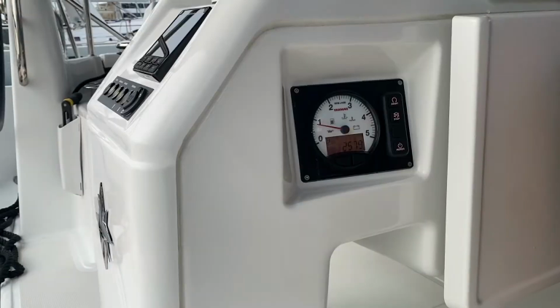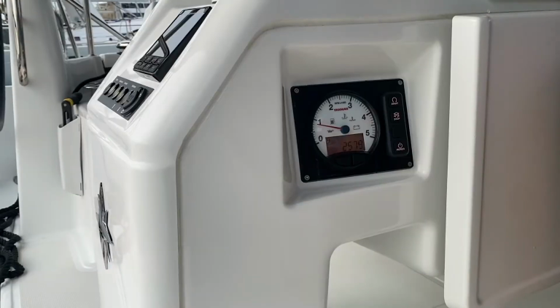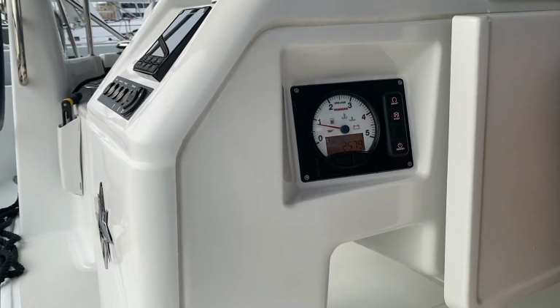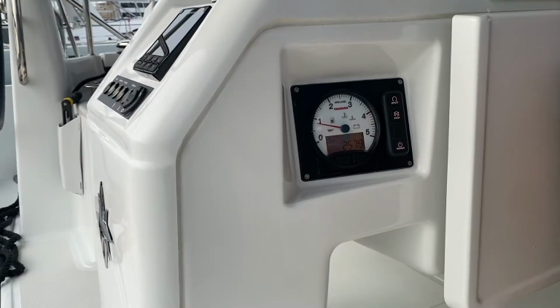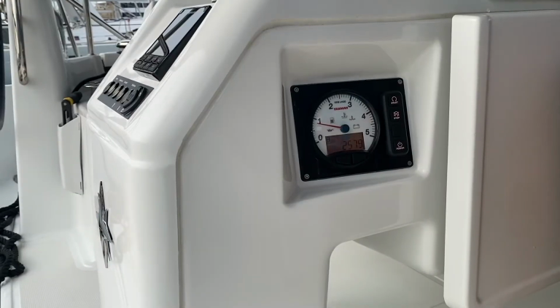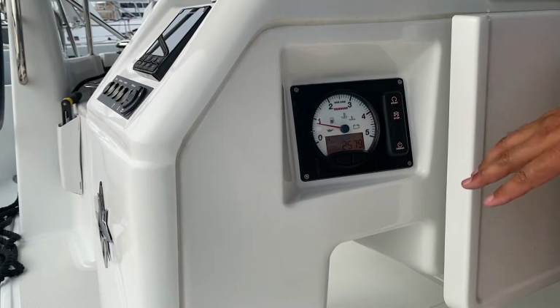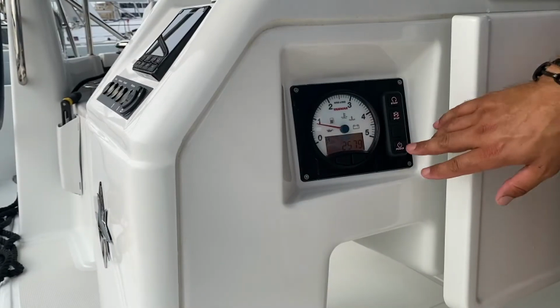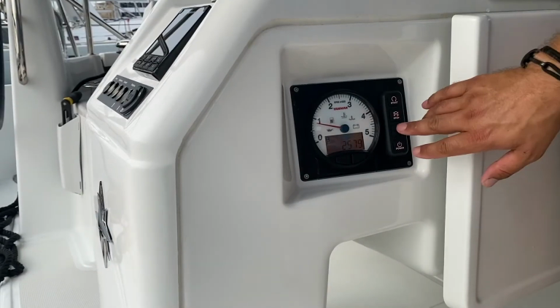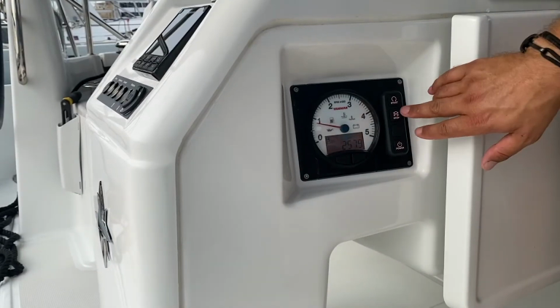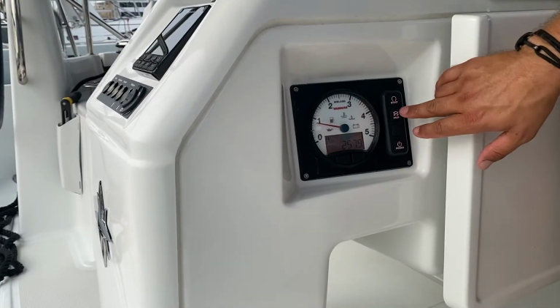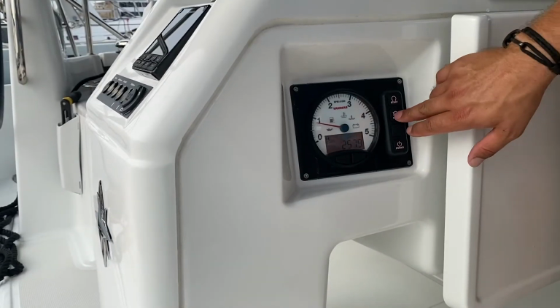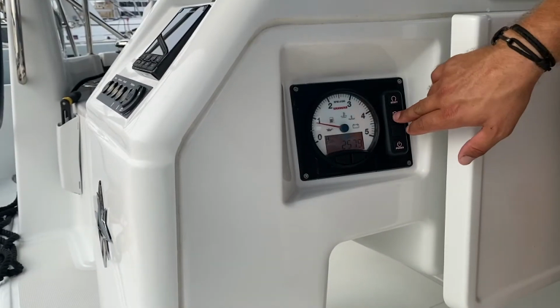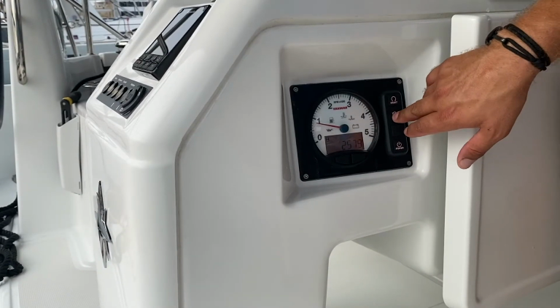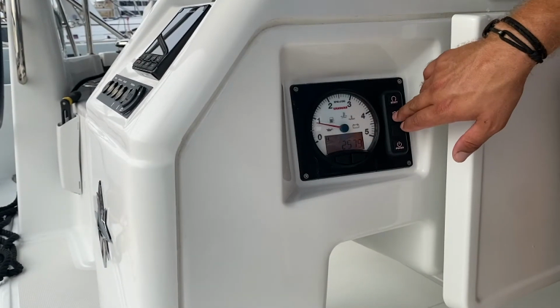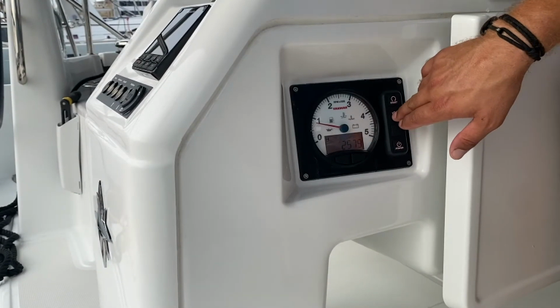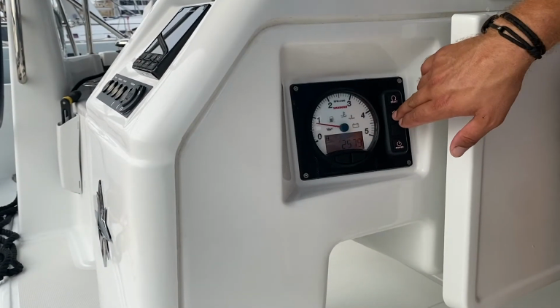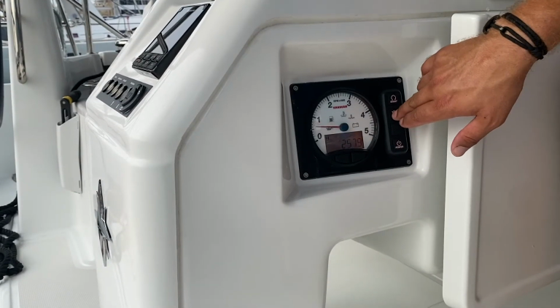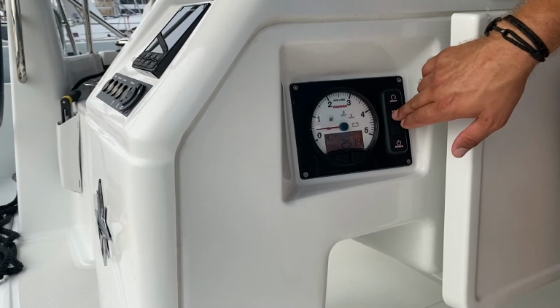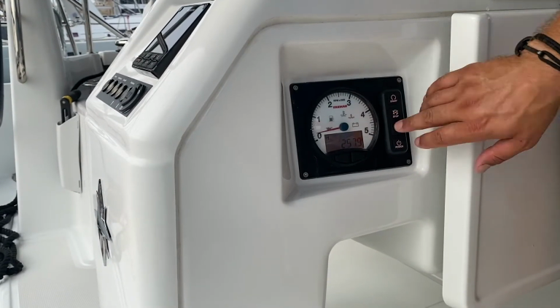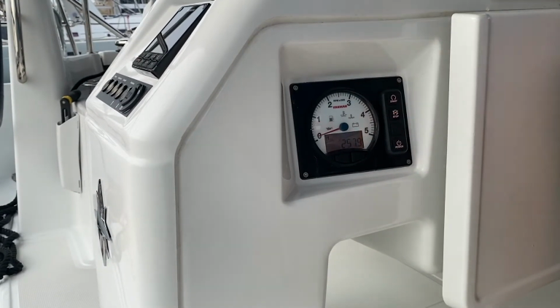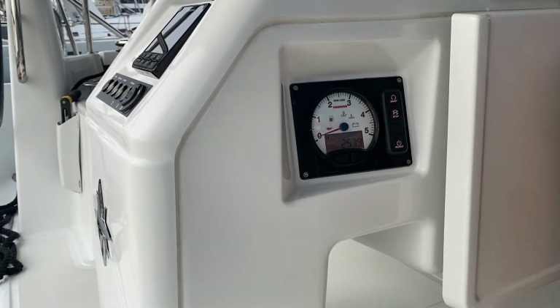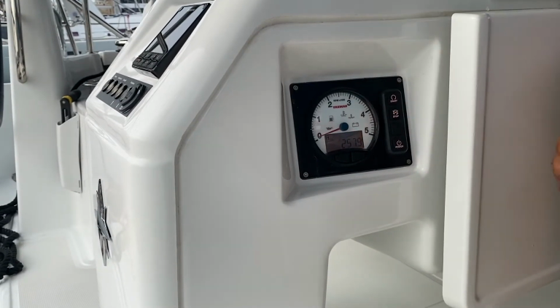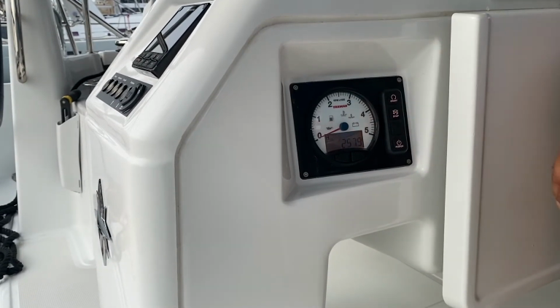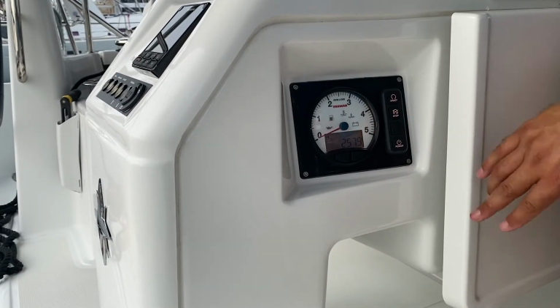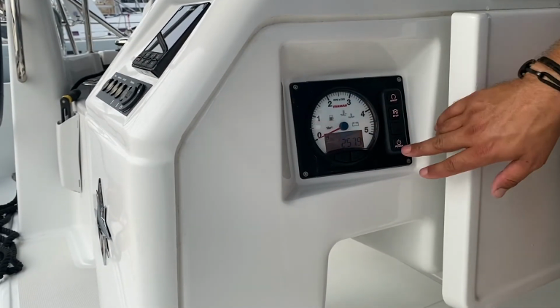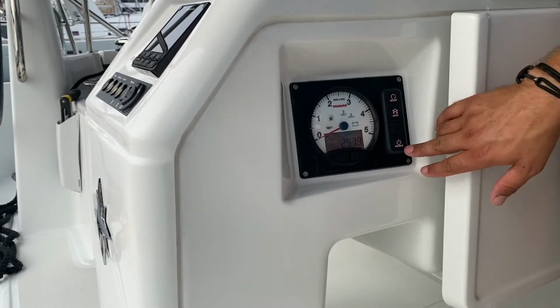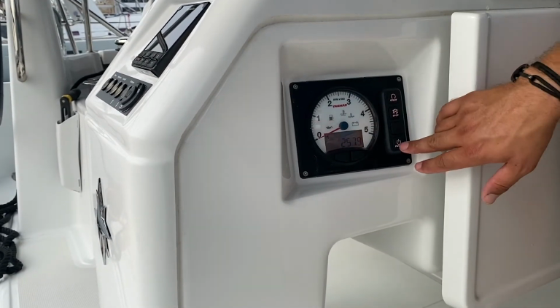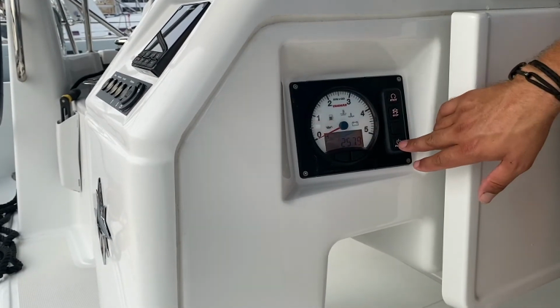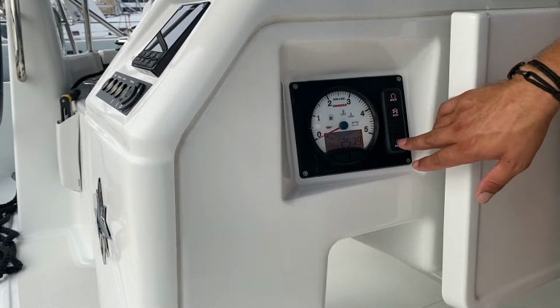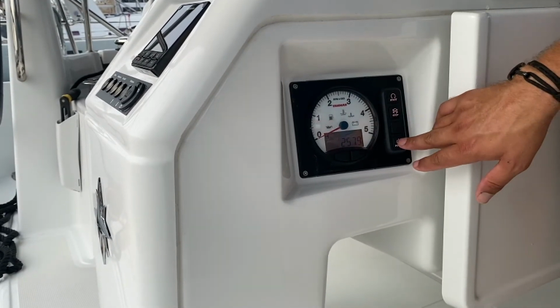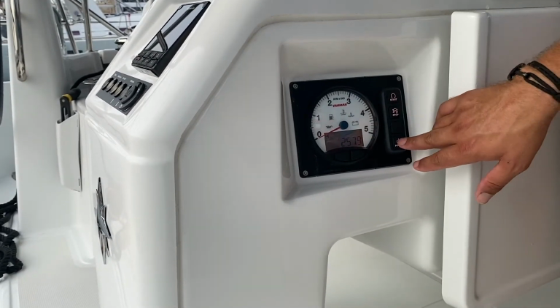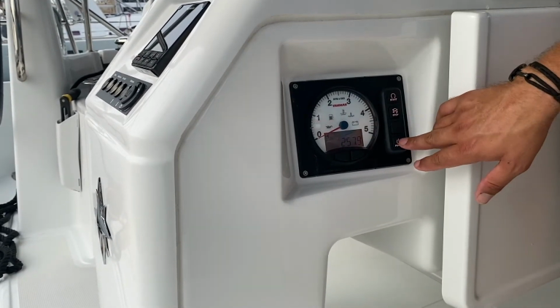To stop your engines, hold down stop and then turn off the power to the panel.